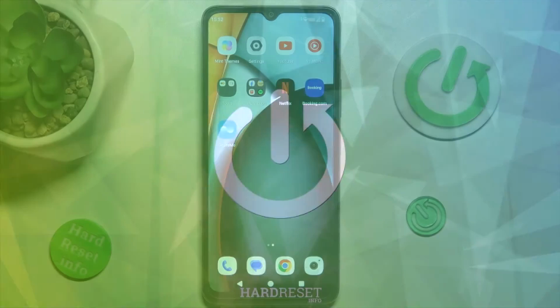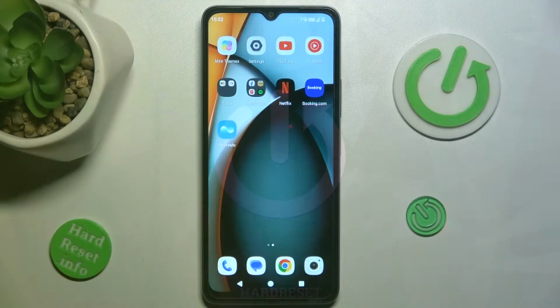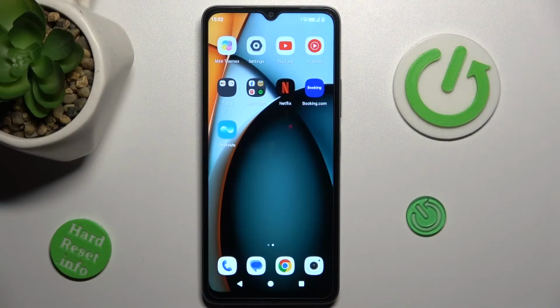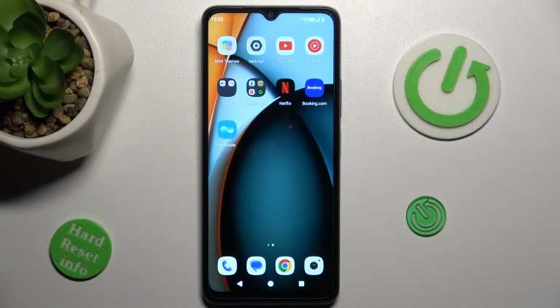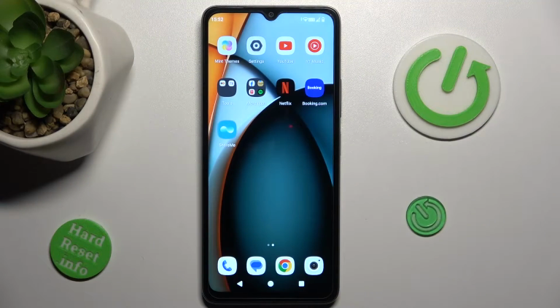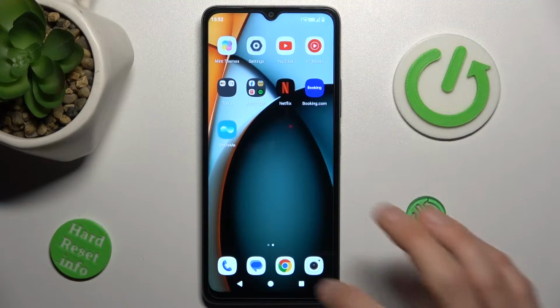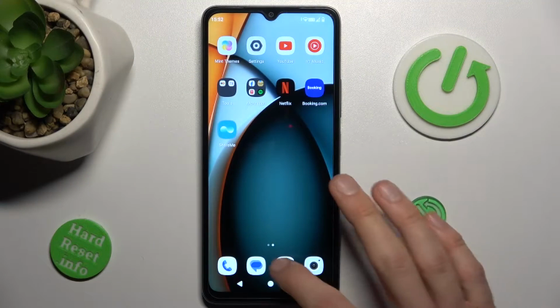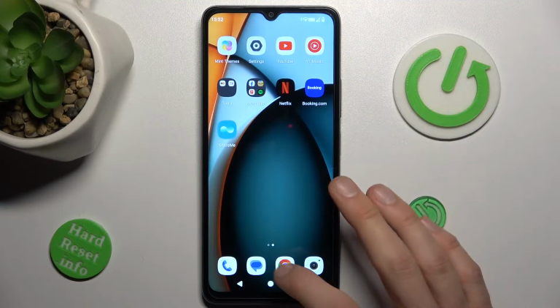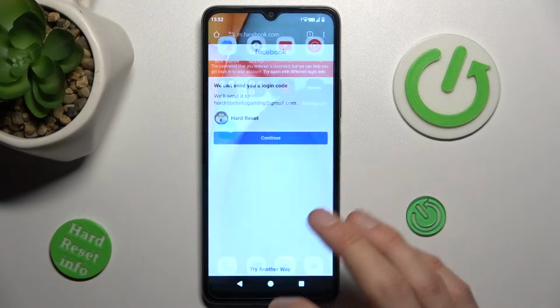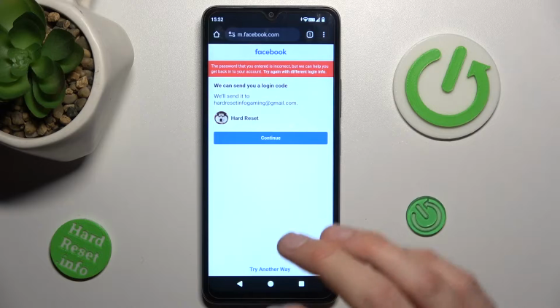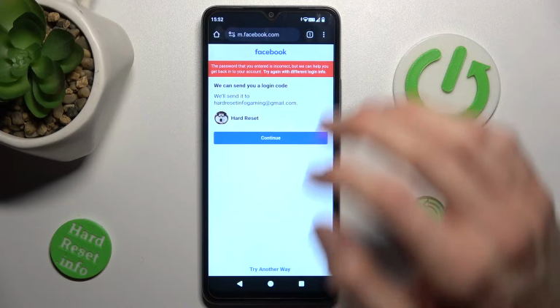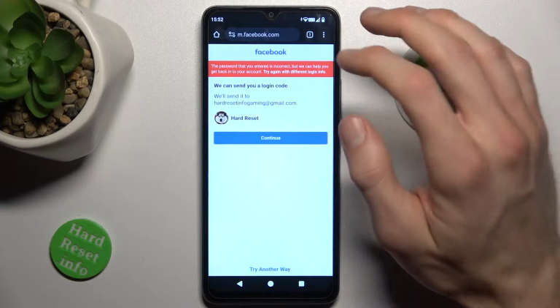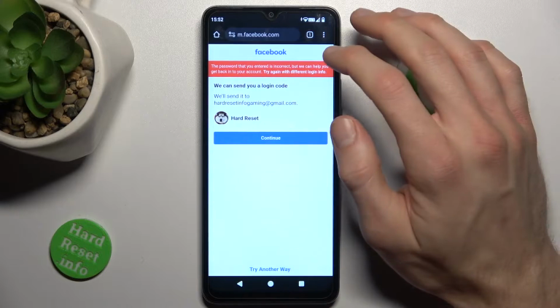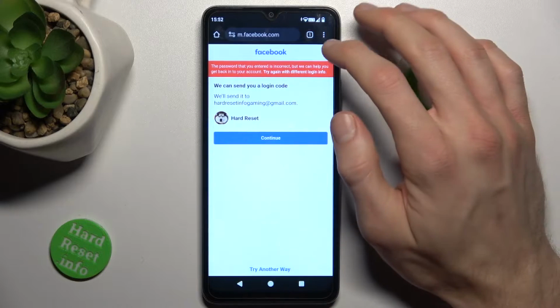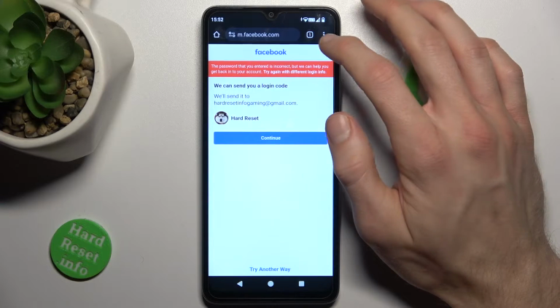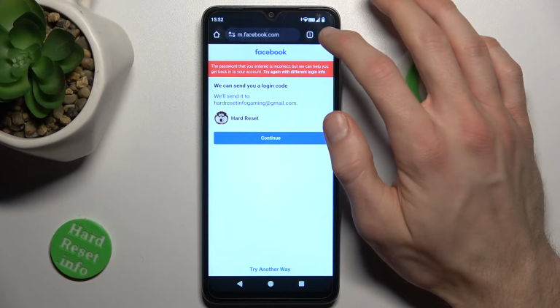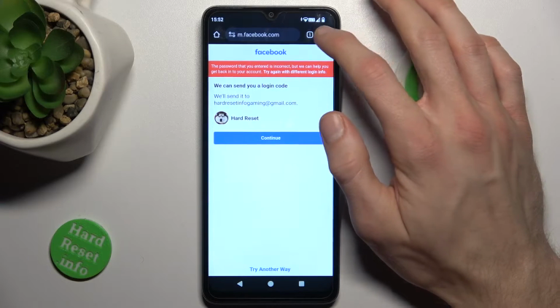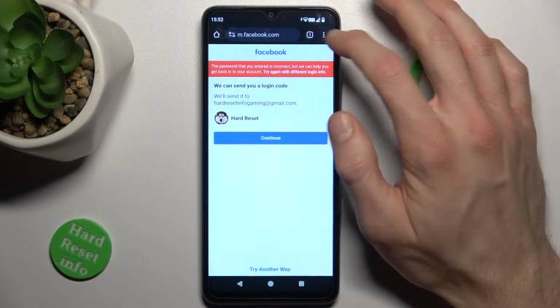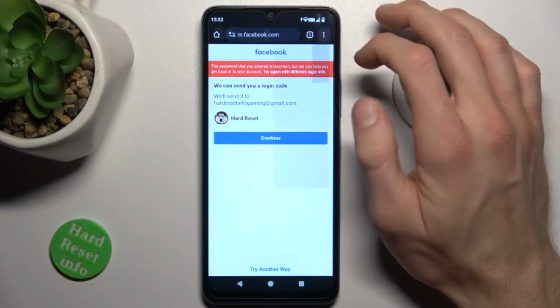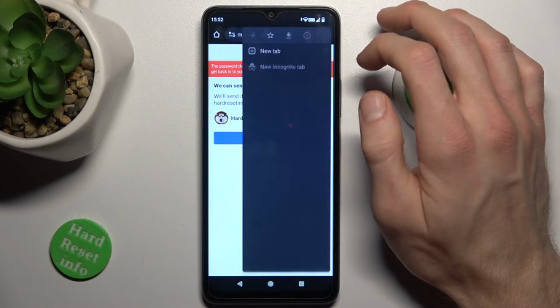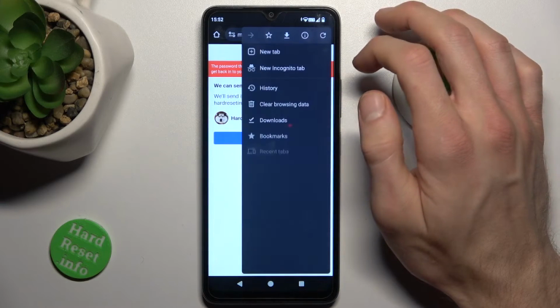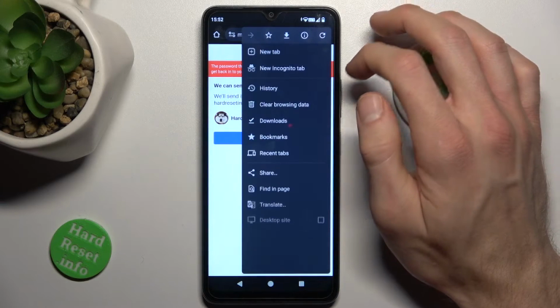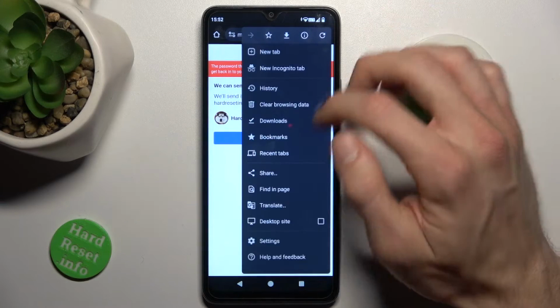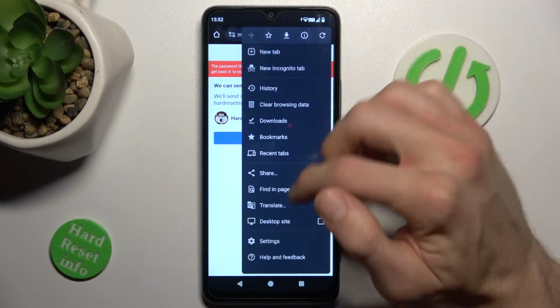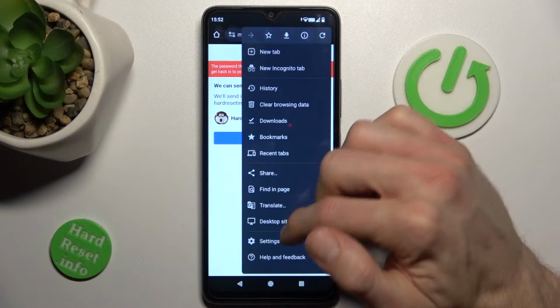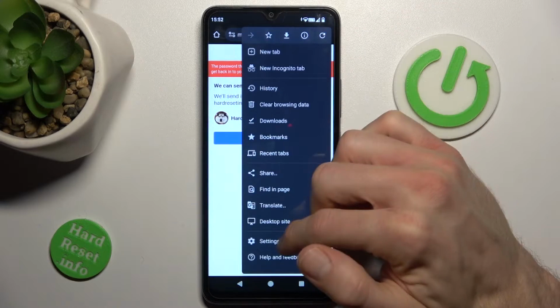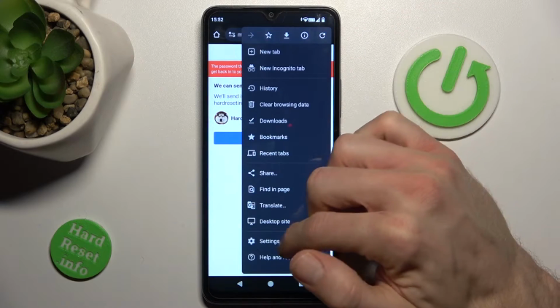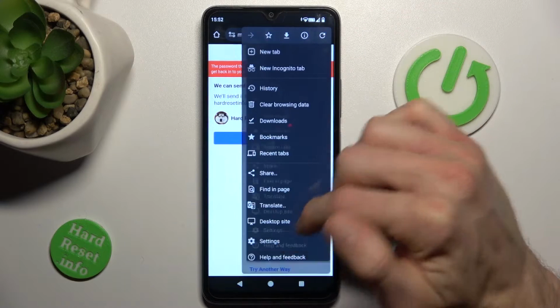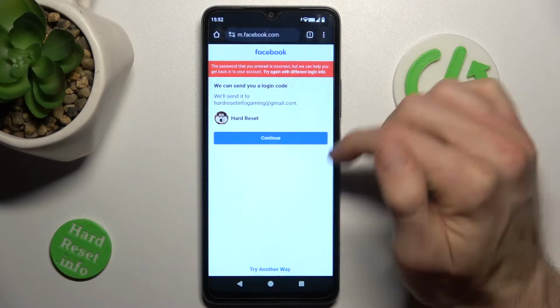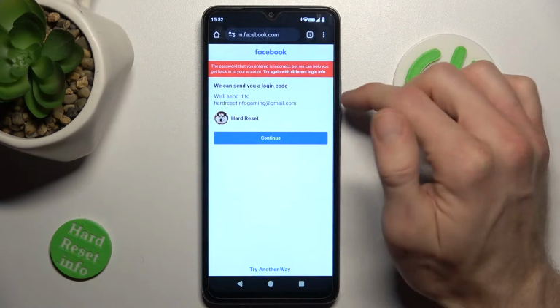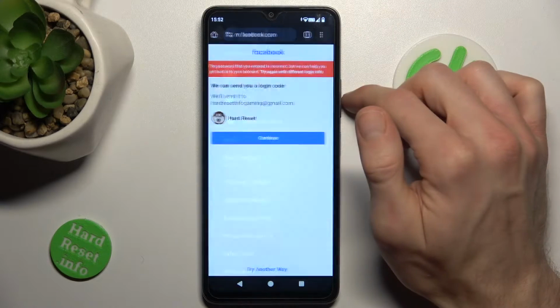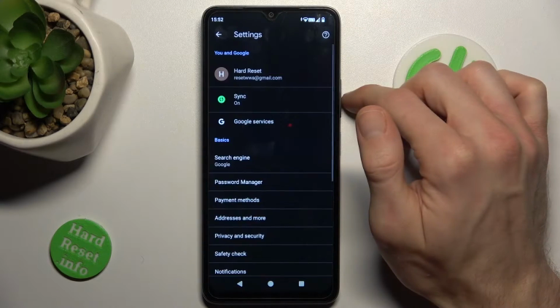First step, open the Google Chrome application. There, press the three dots in the right corner and go to Settings.